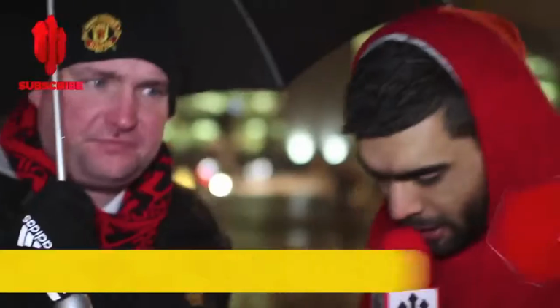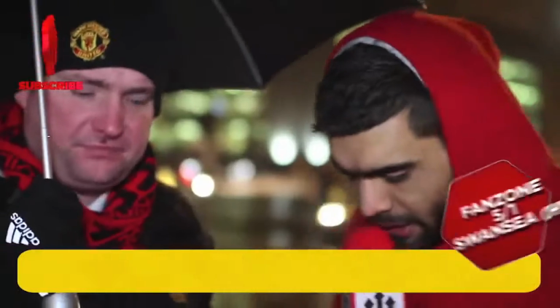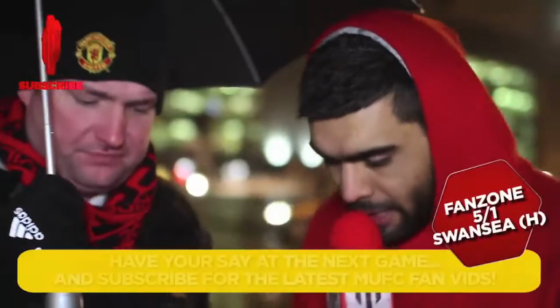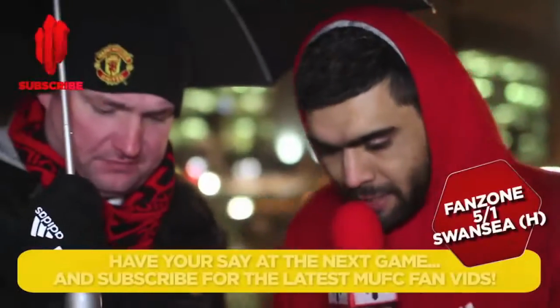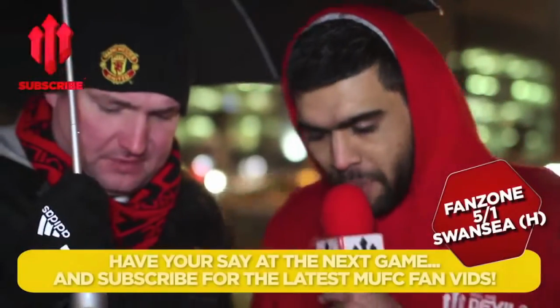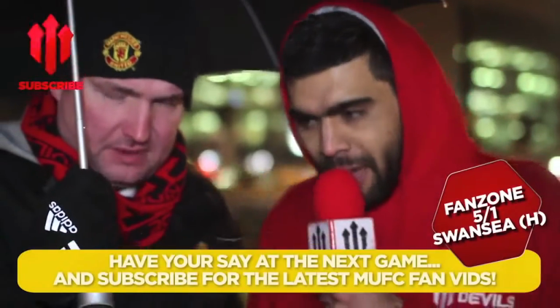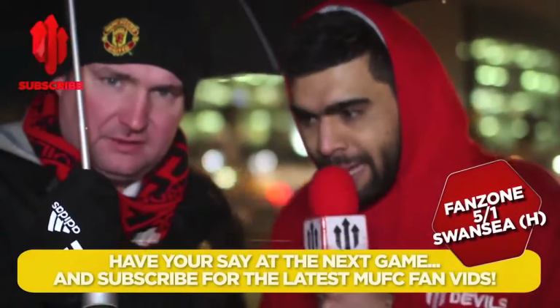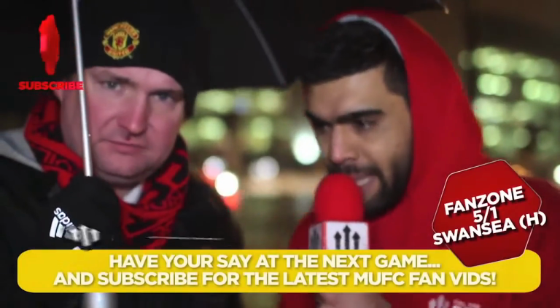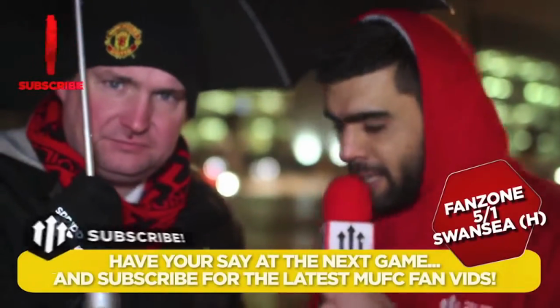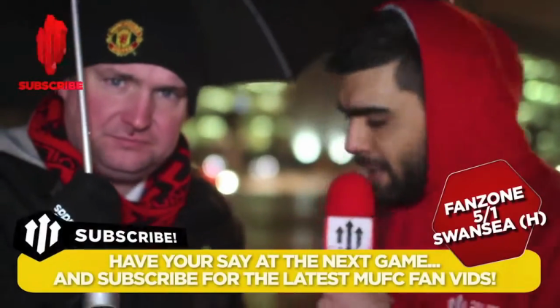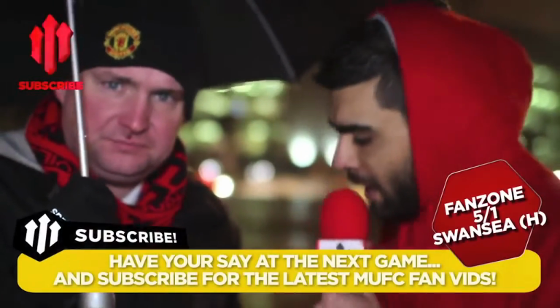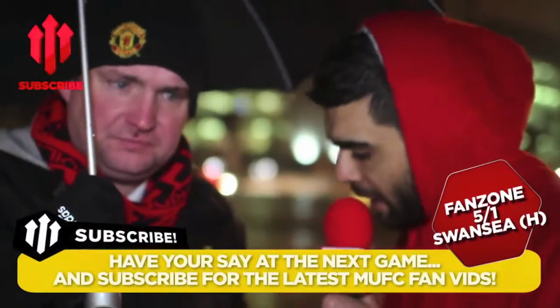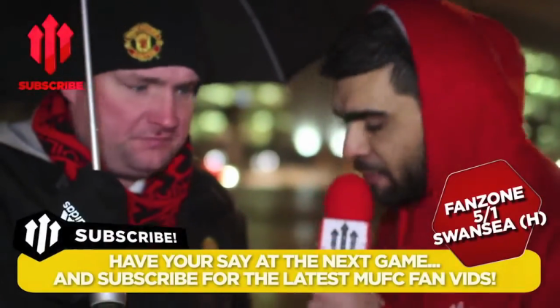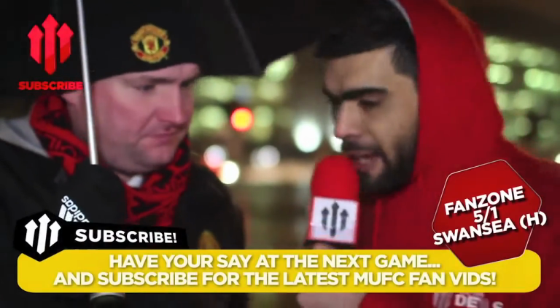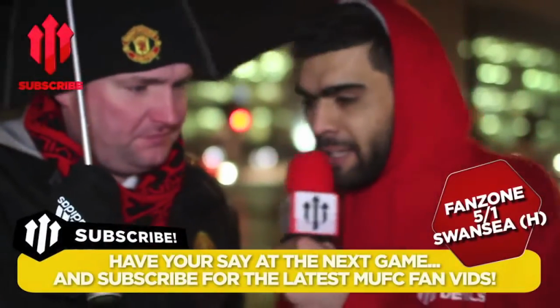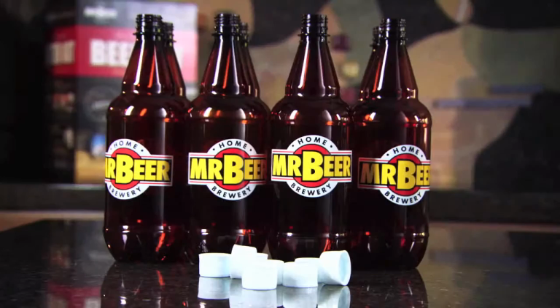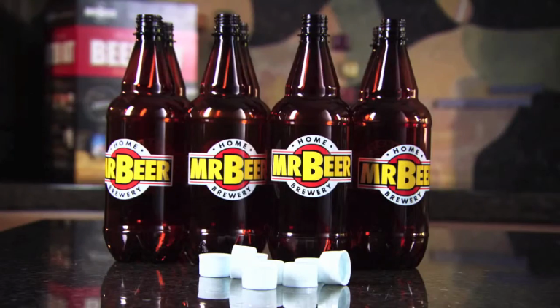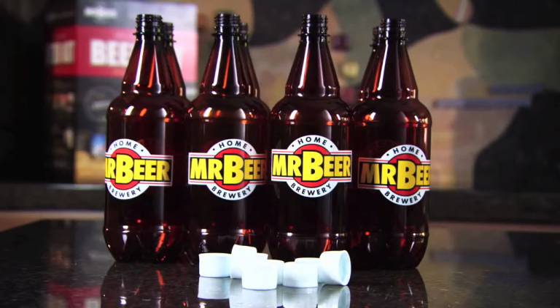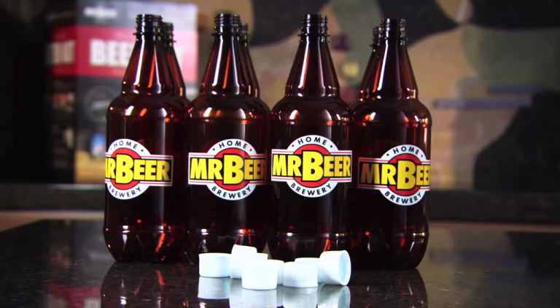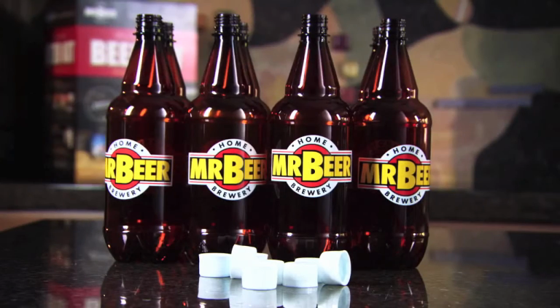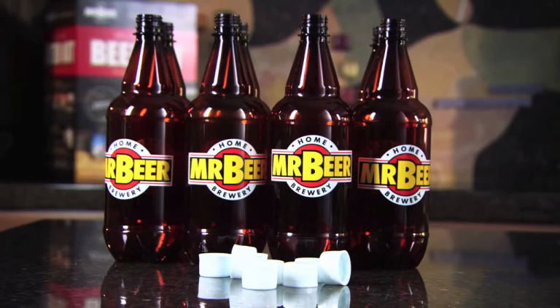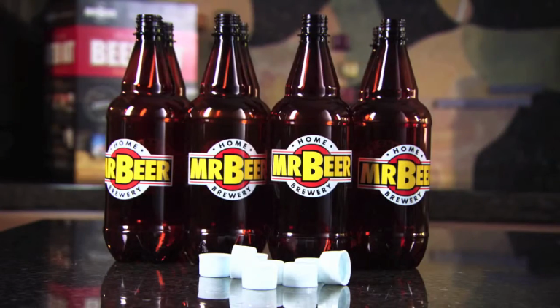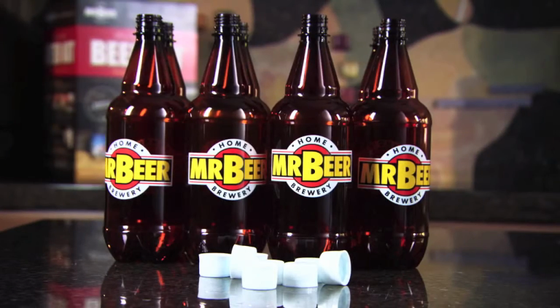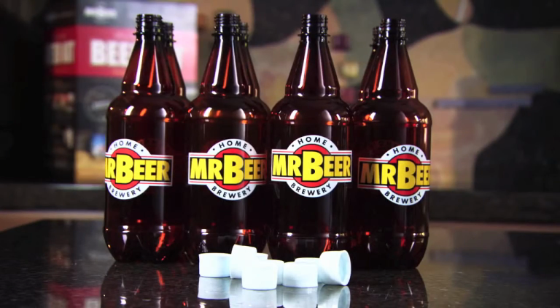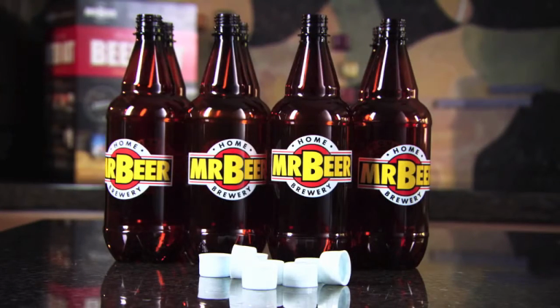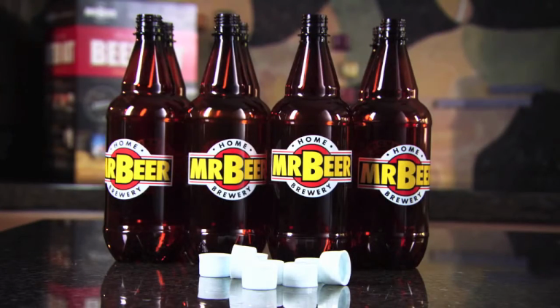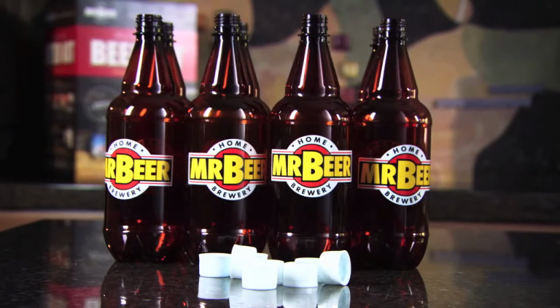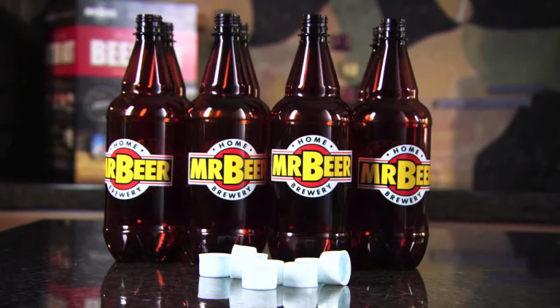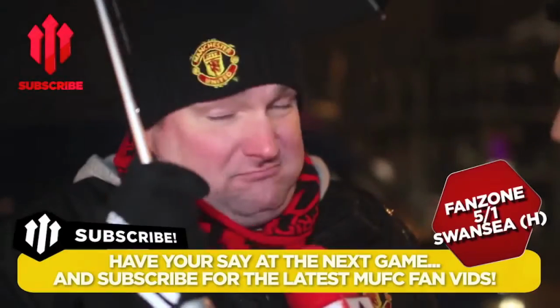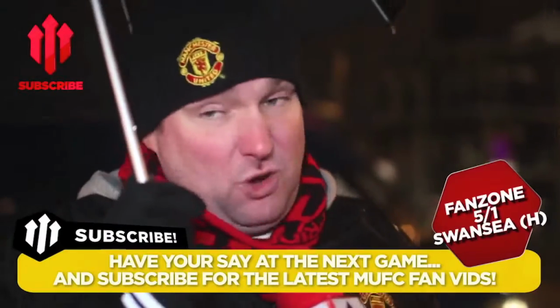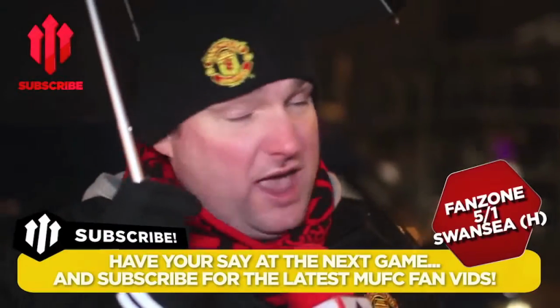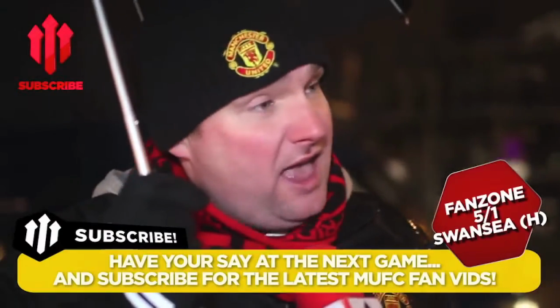Hi guys, I'm with Andy, United fan. You need to sanitize your bottles first. Don't care.